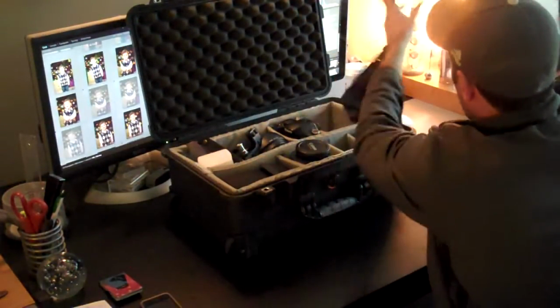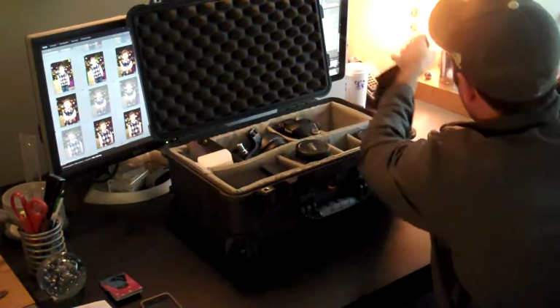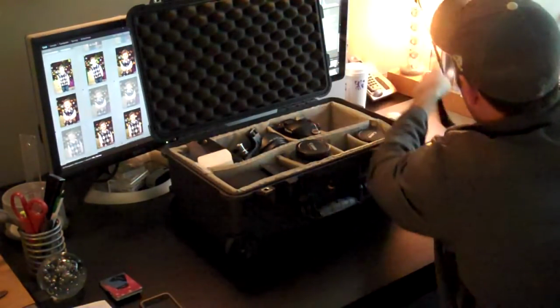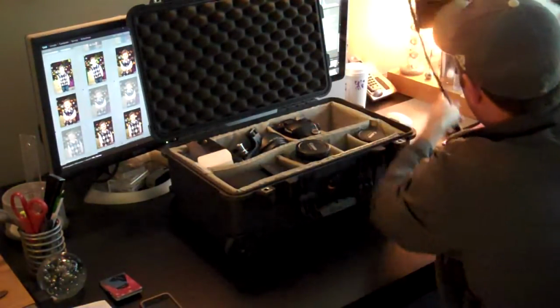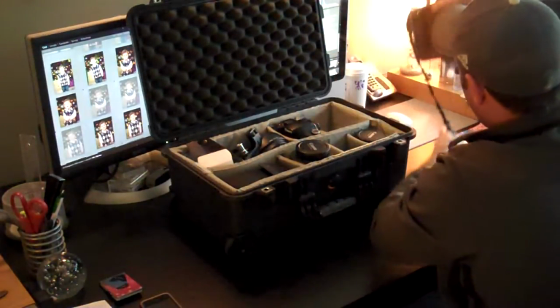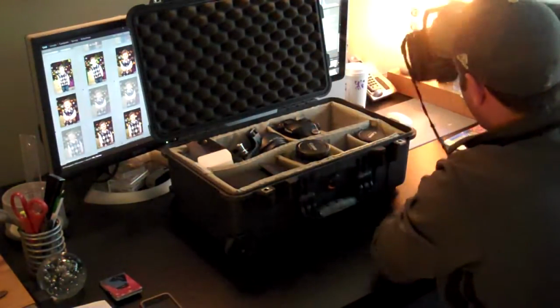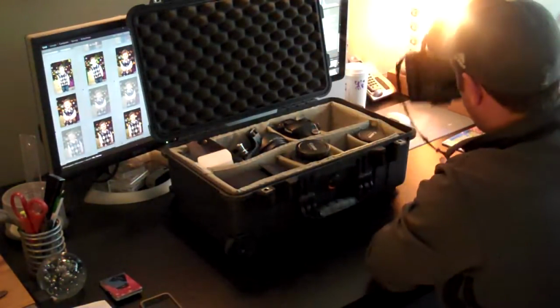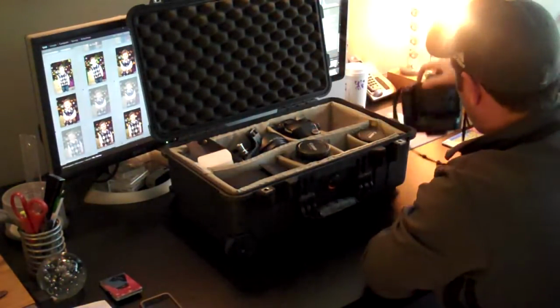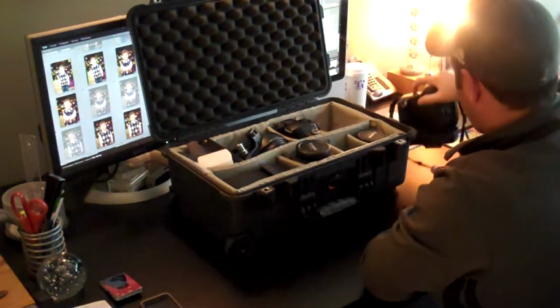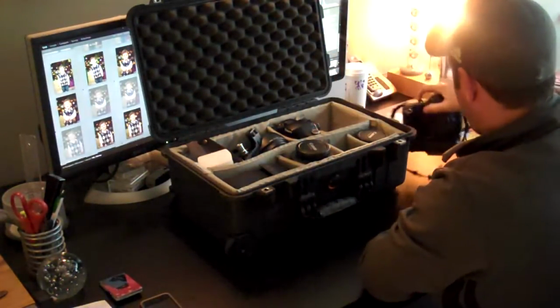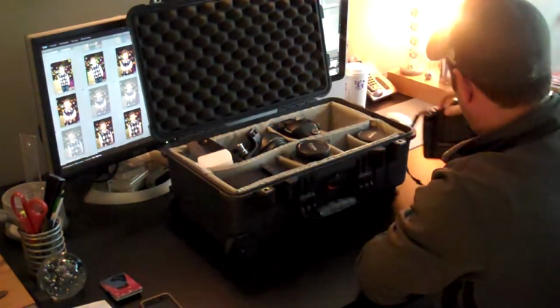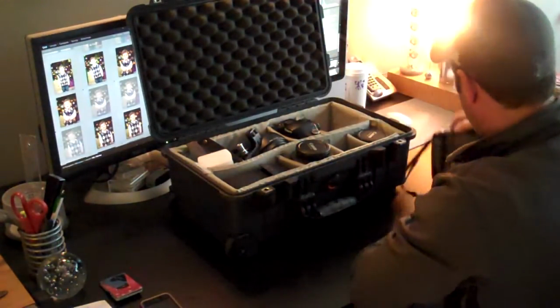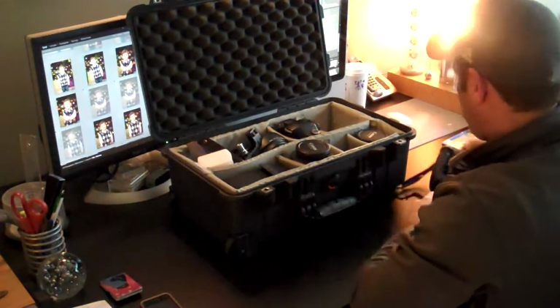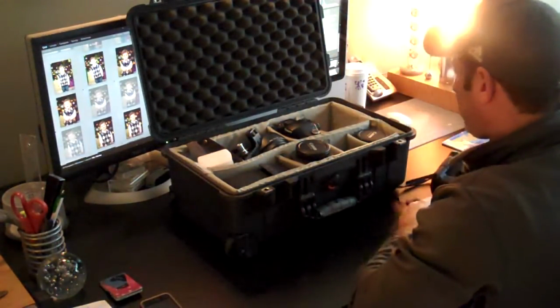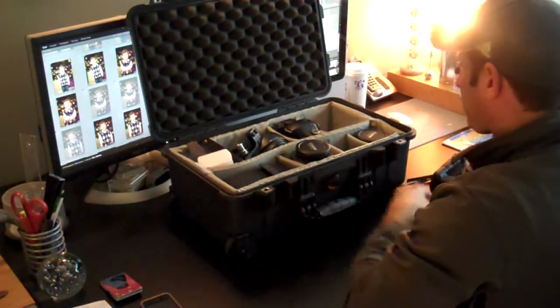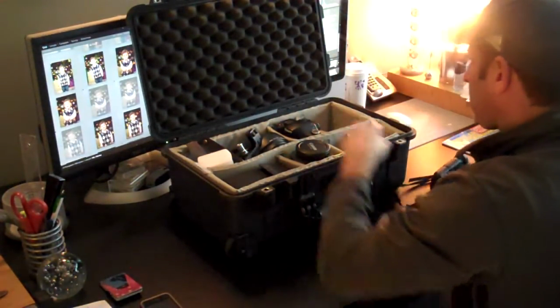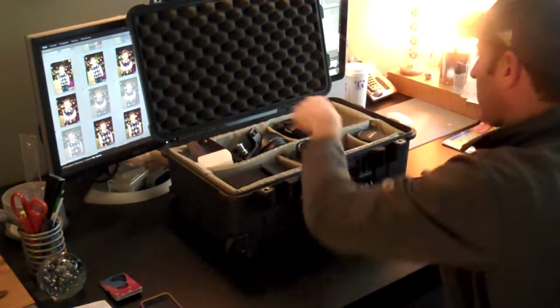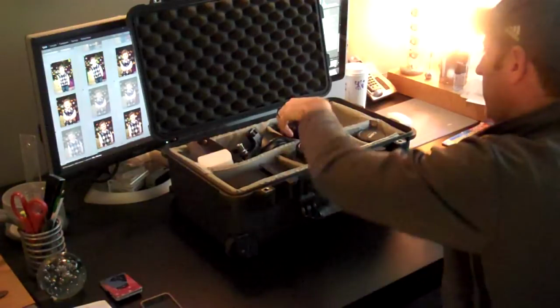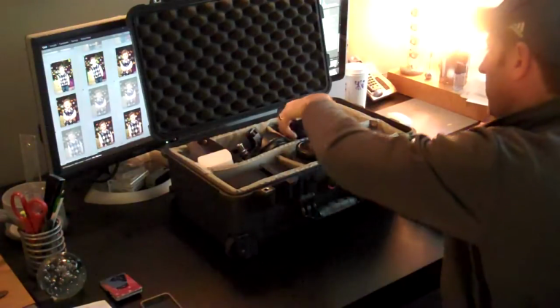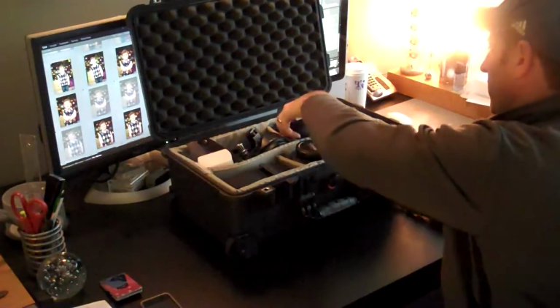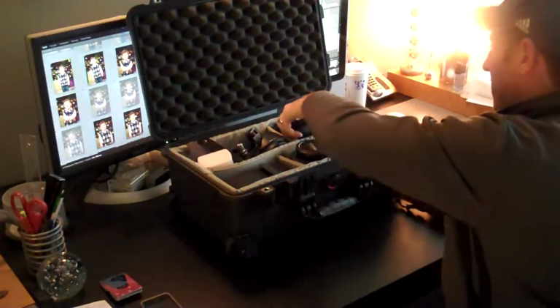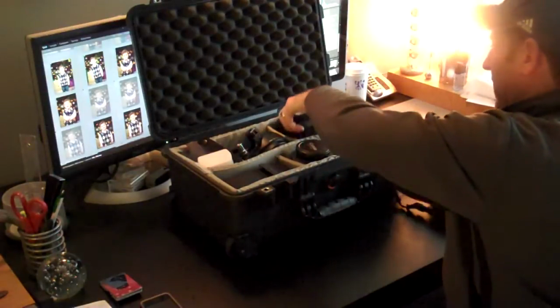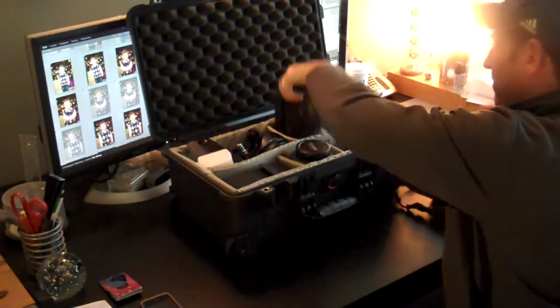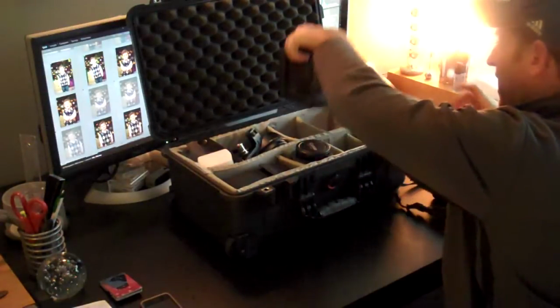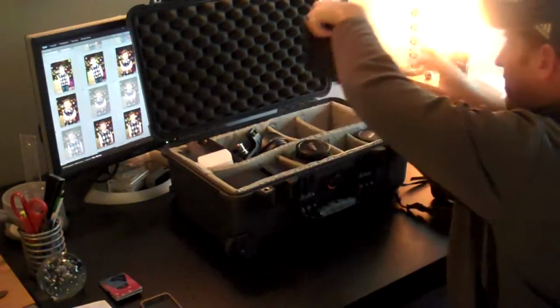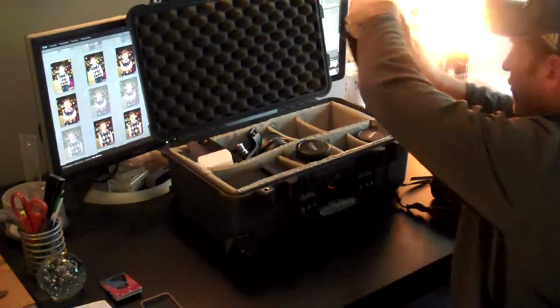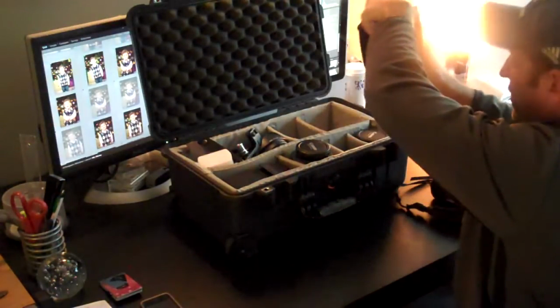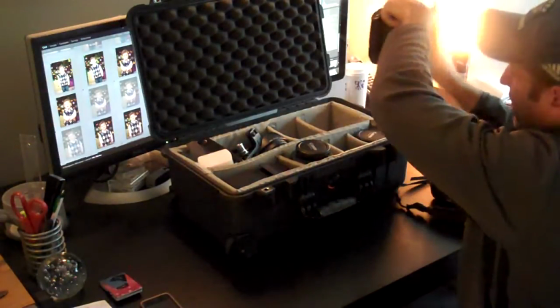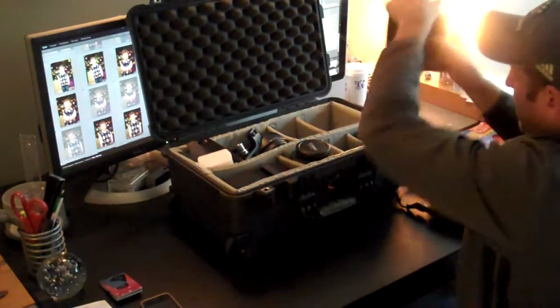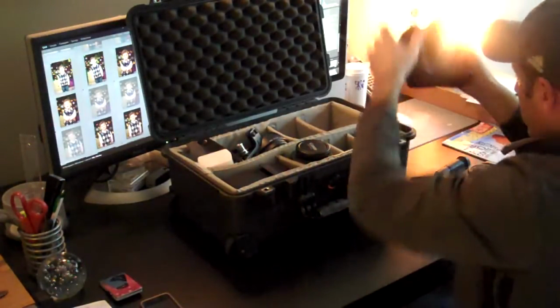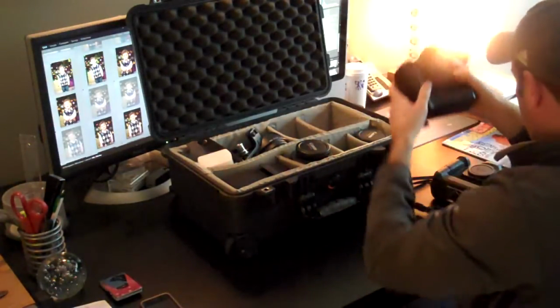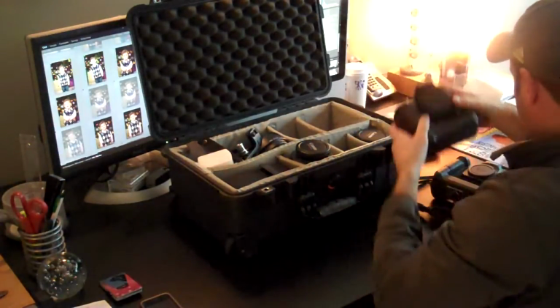One Canon 5D with a battery grip. A backup Canon 30D with a battery grip.